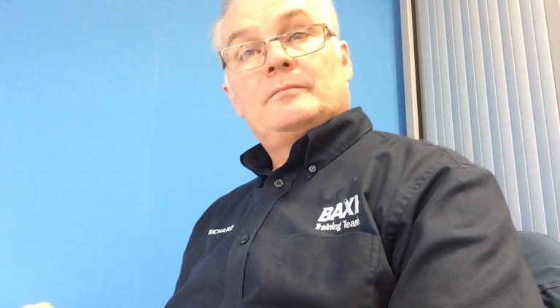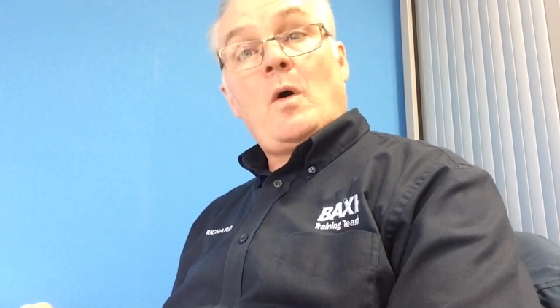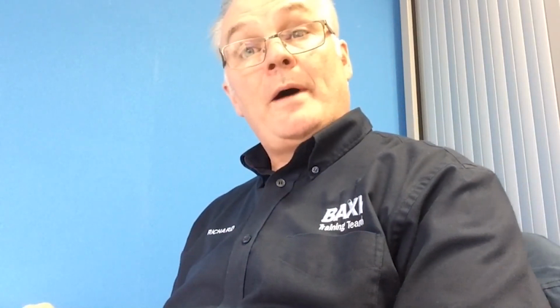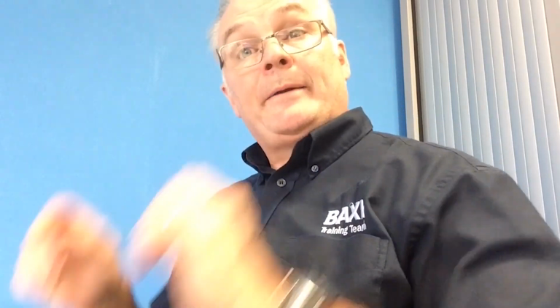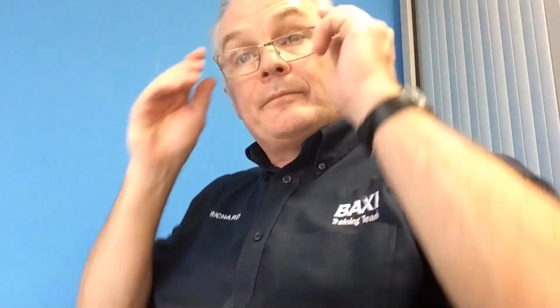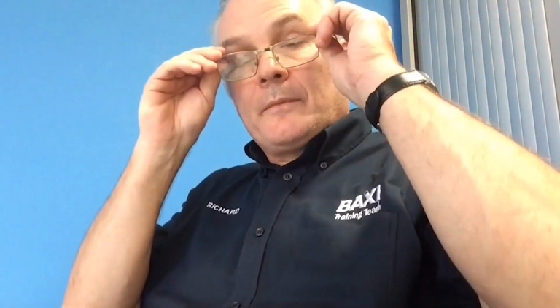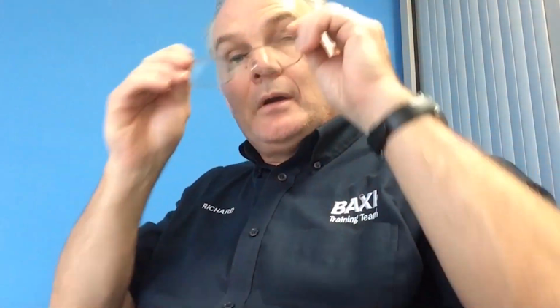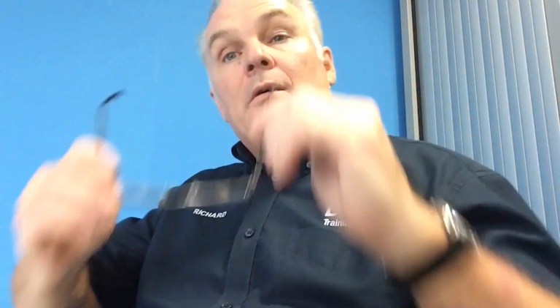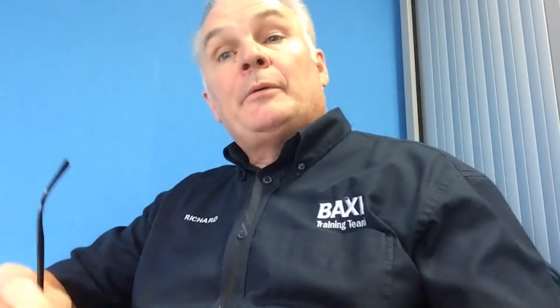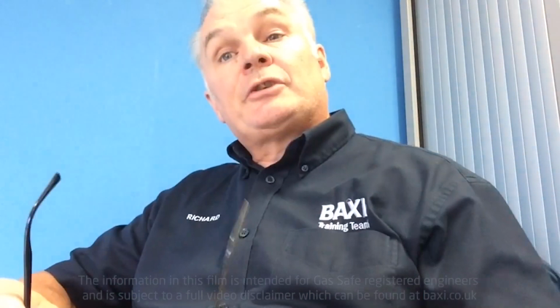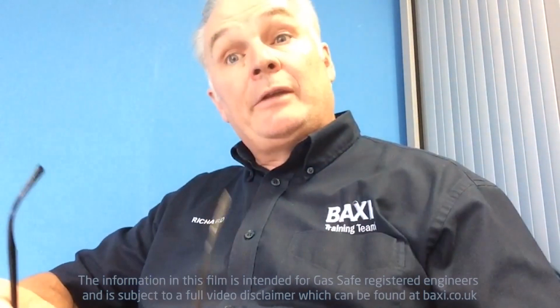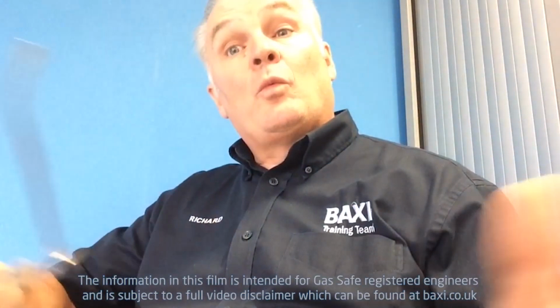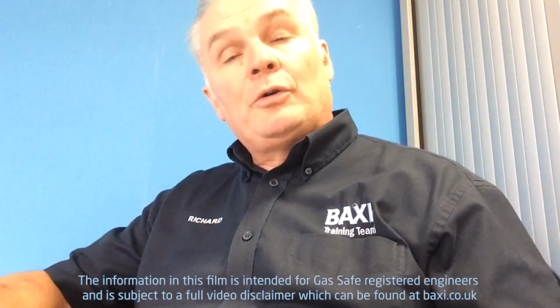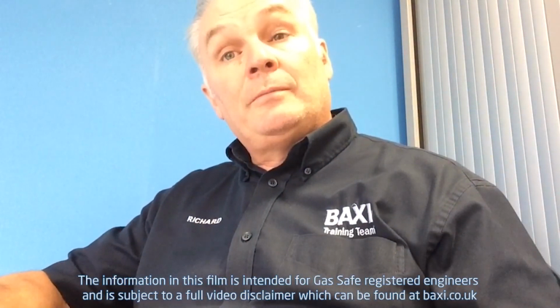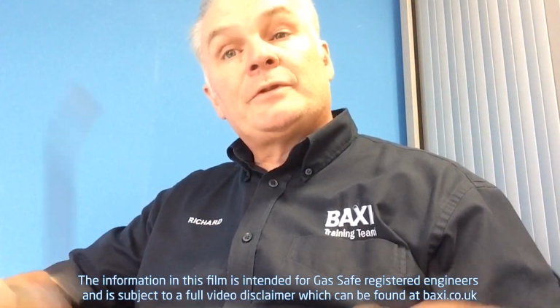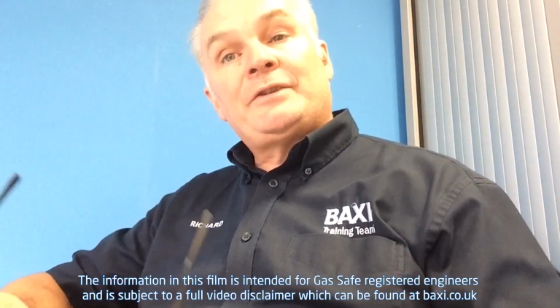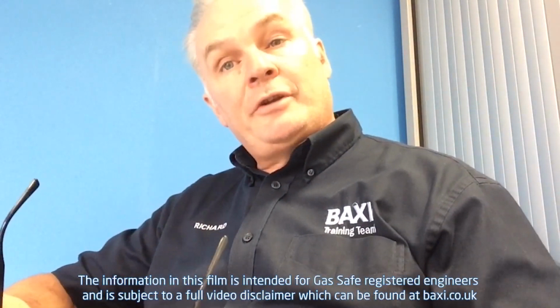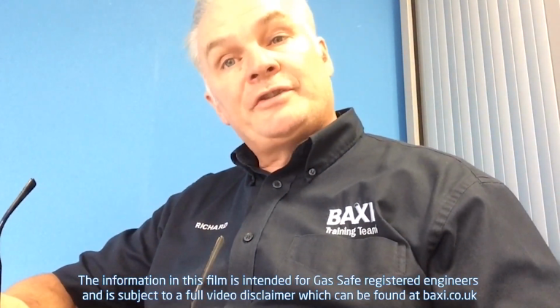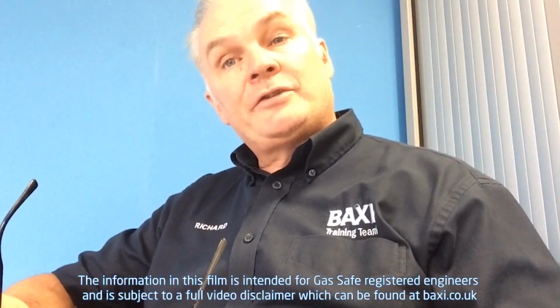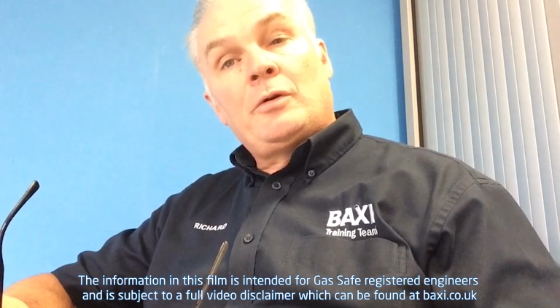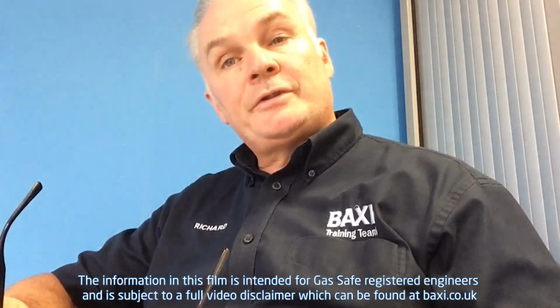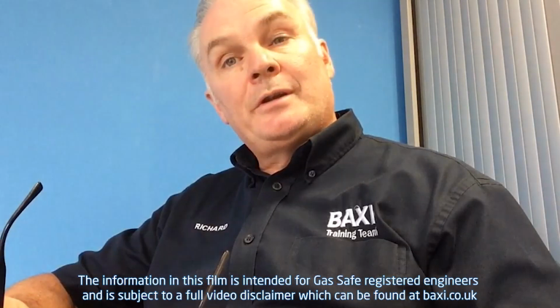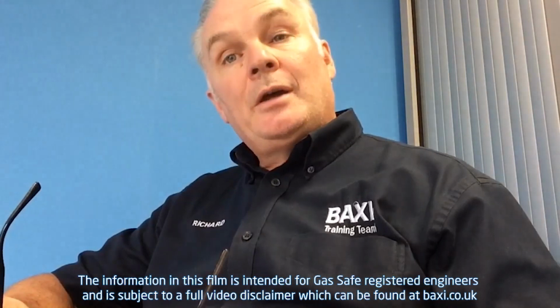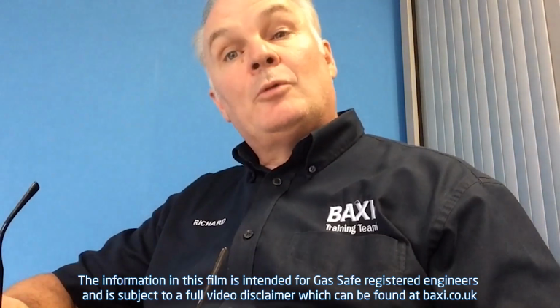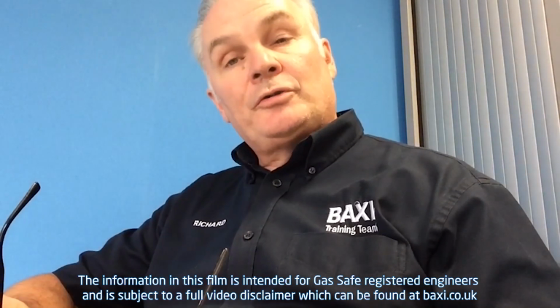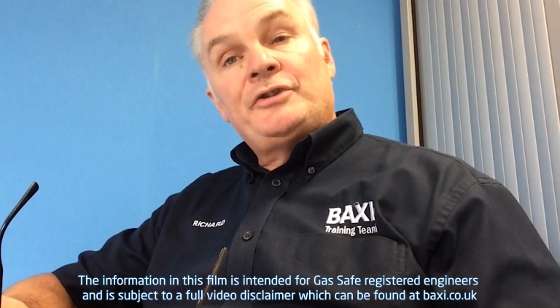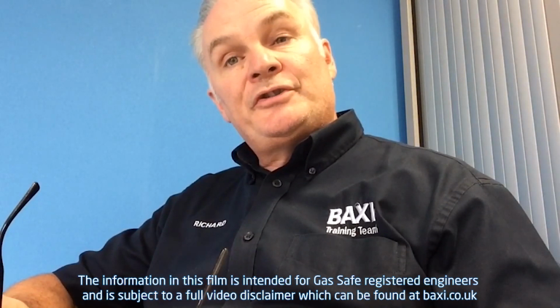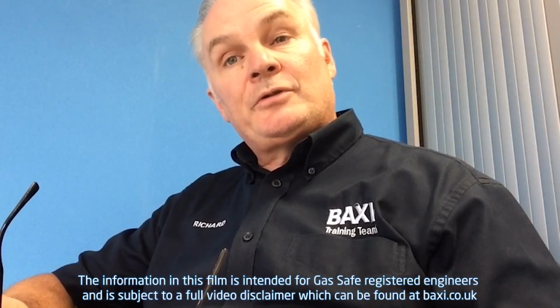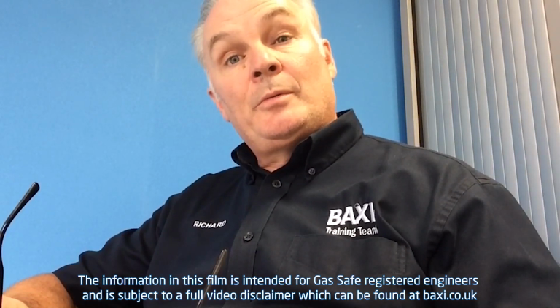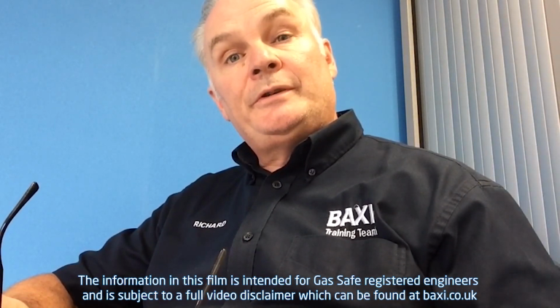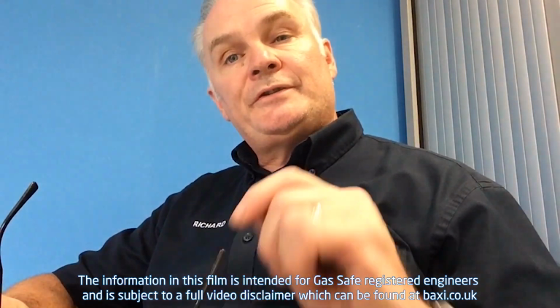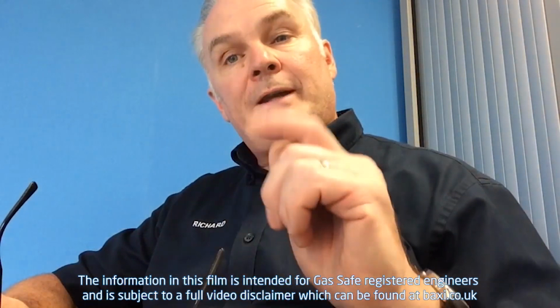Oh hi, I'm Richard Green. Welcome to Baxi Training Centre Warrington. More Training Tuesday tips coming up, you need to stay.